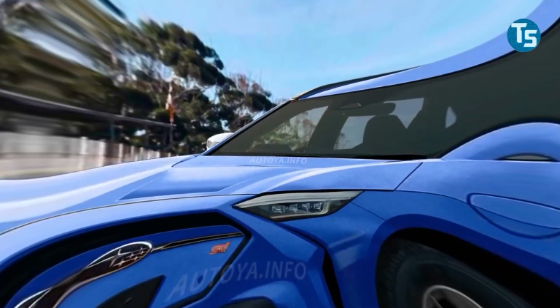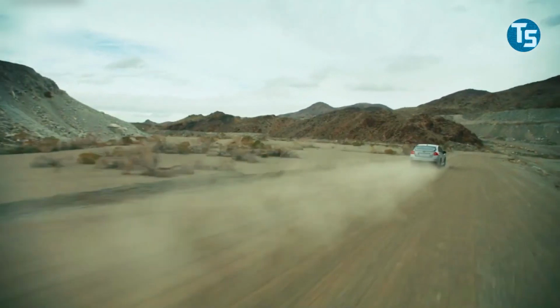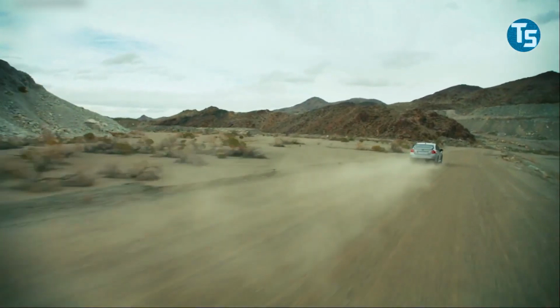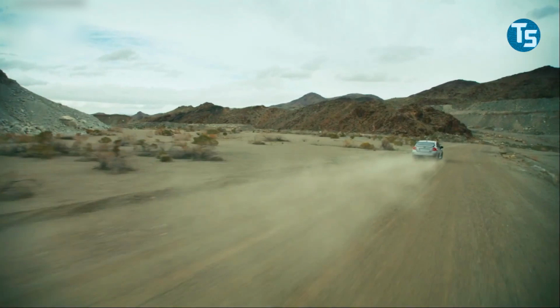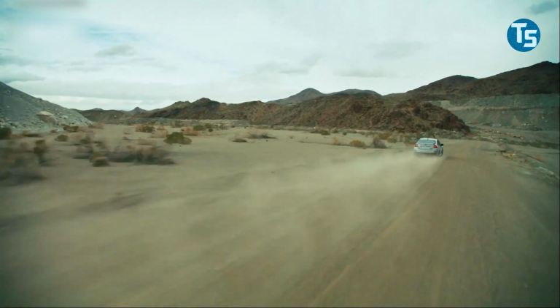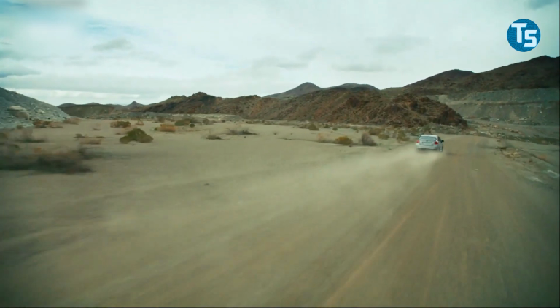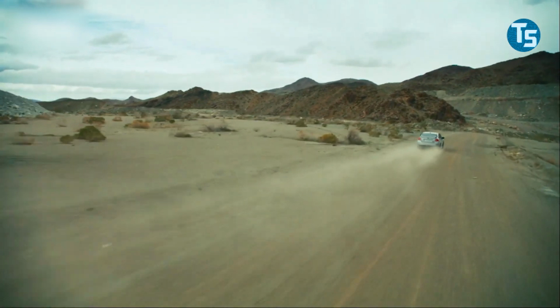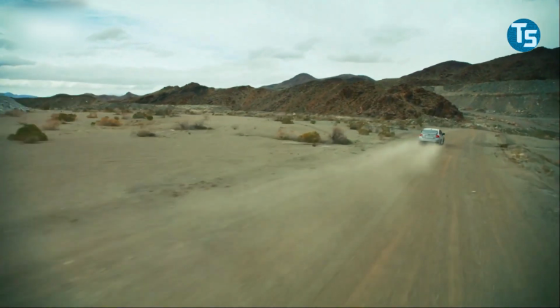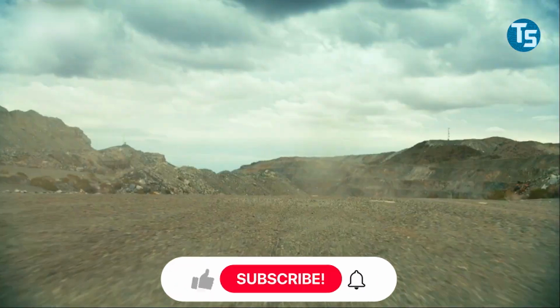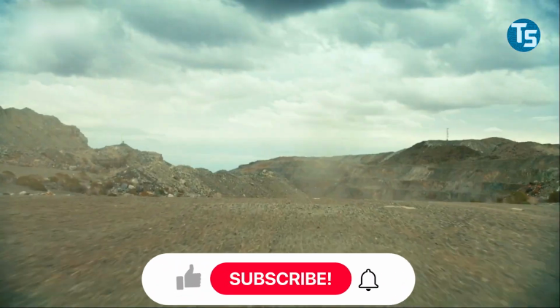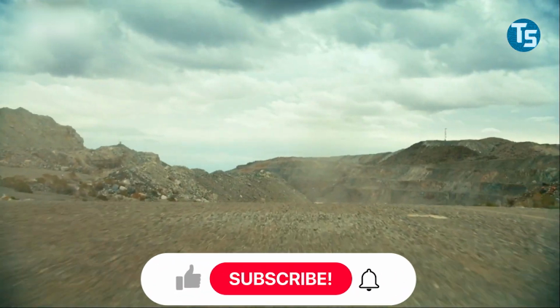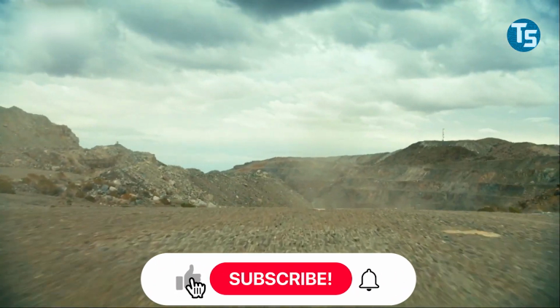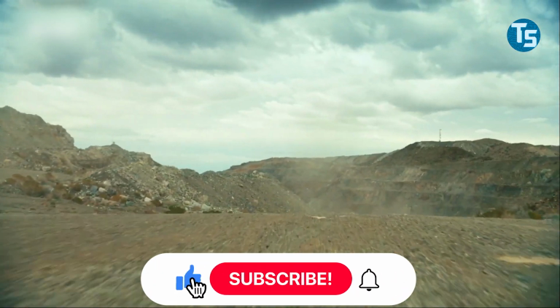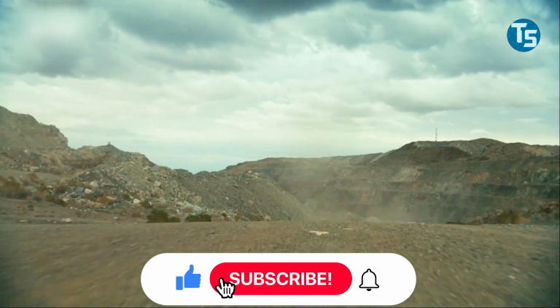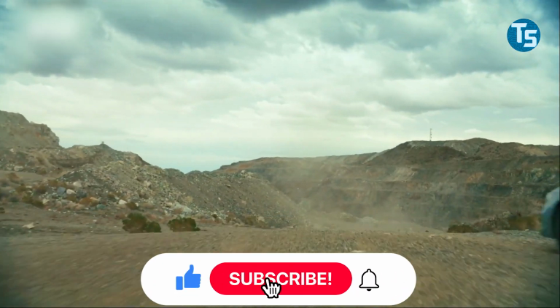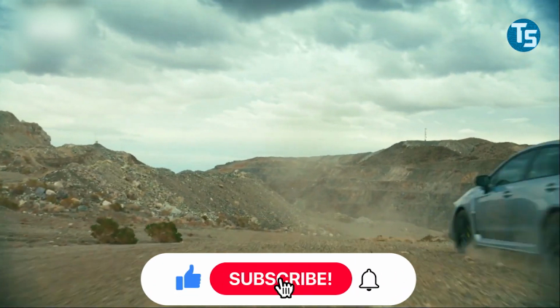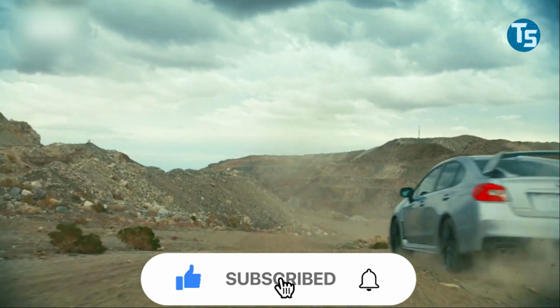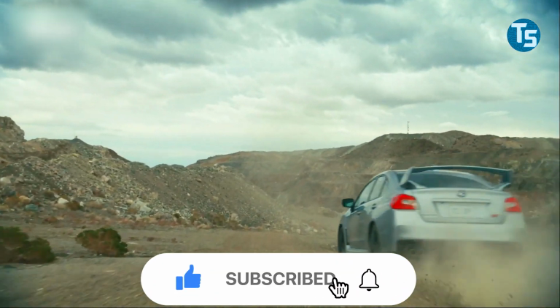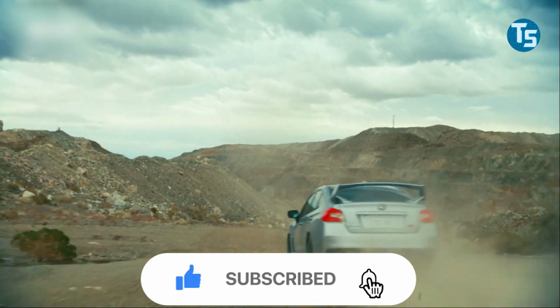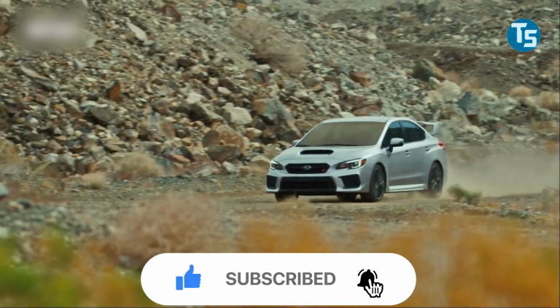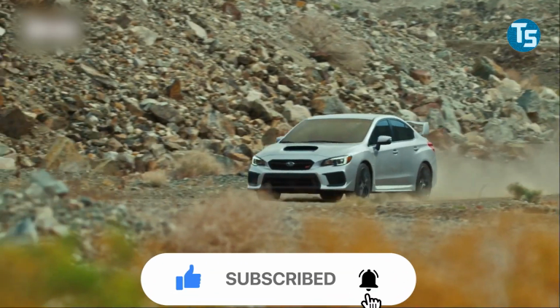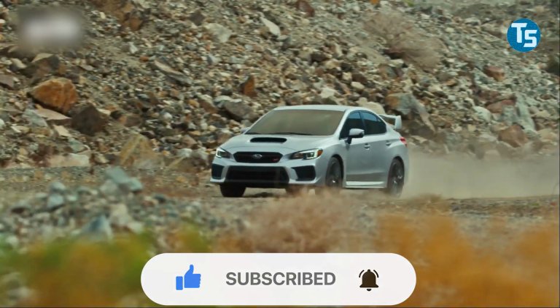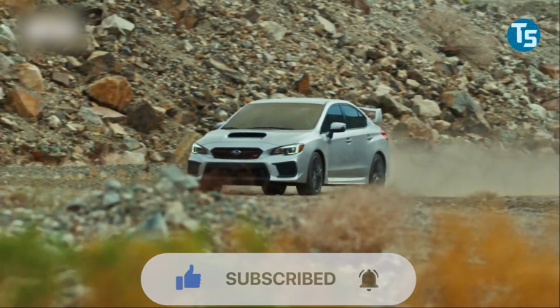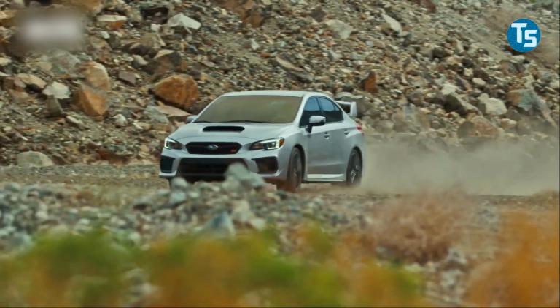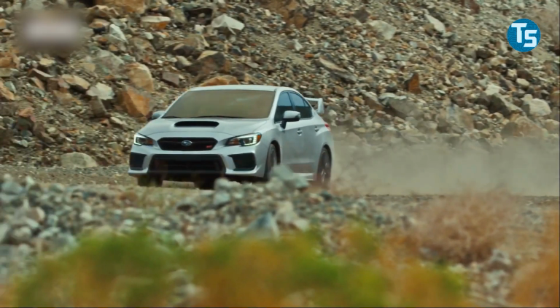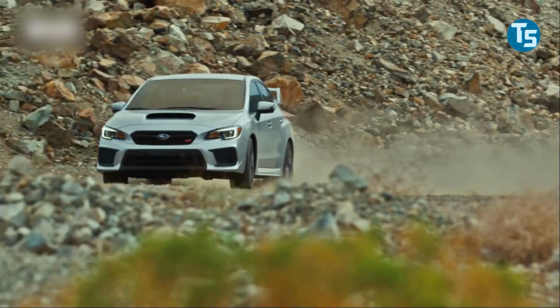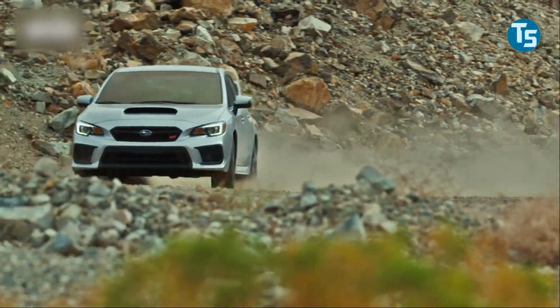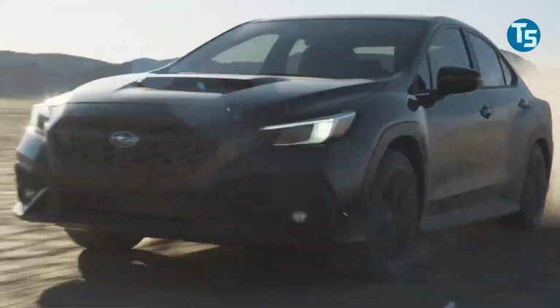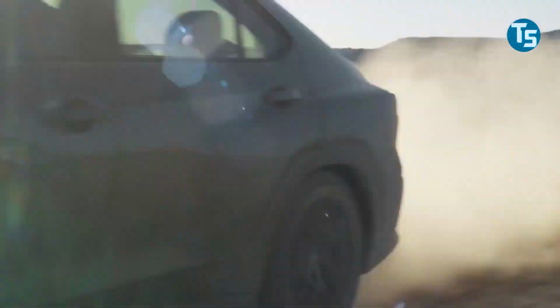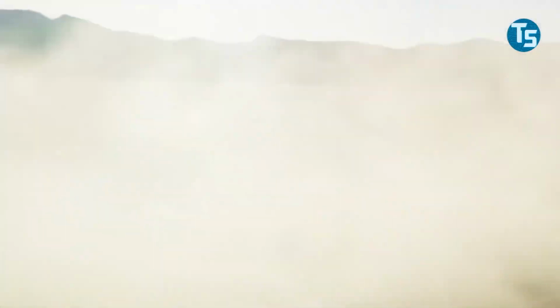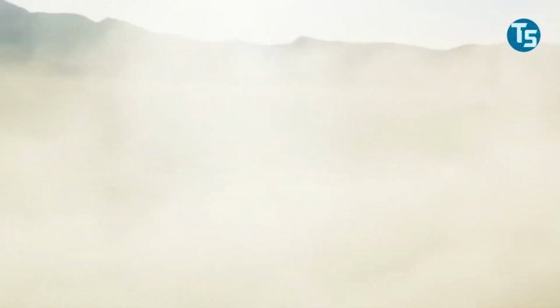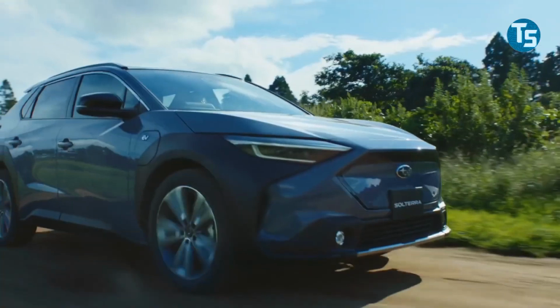Before starting this video, please like this video and subscribe to this channel for future updates. Welcome to TechSpot.